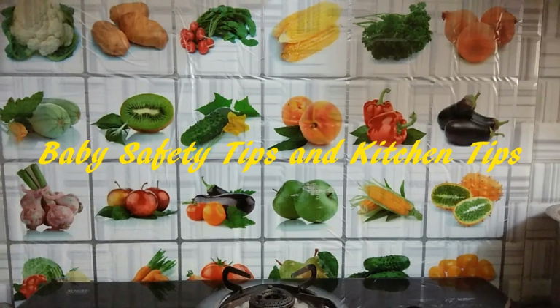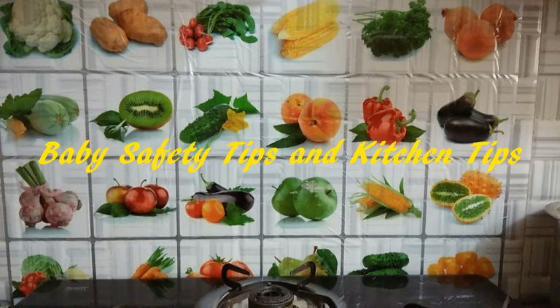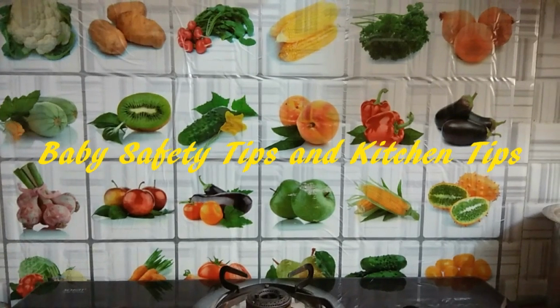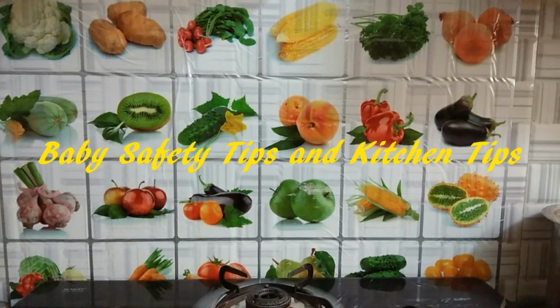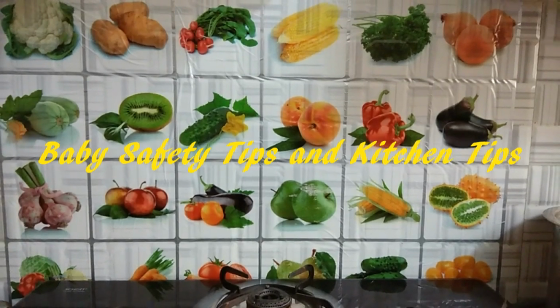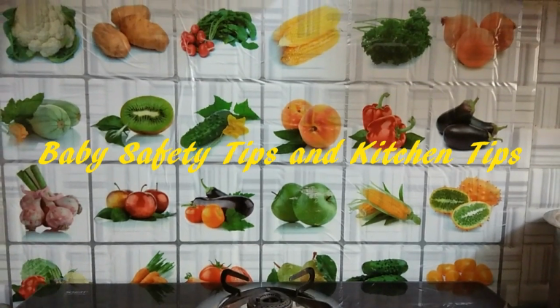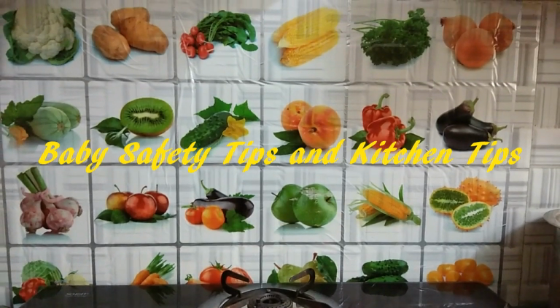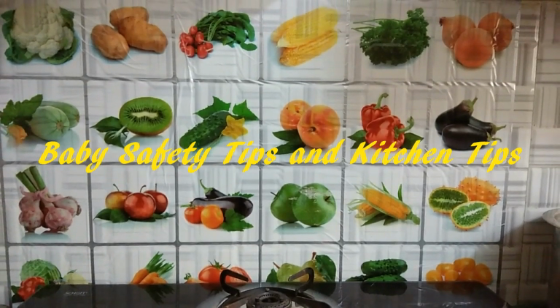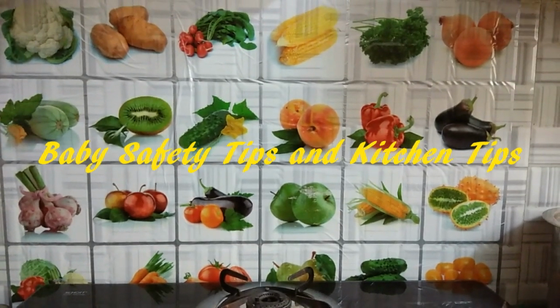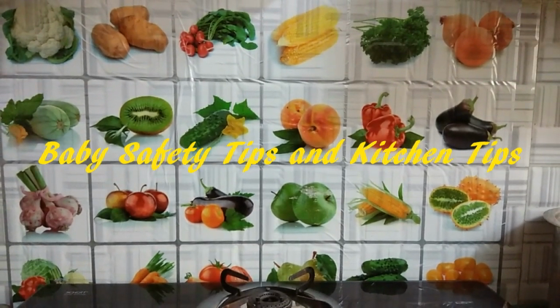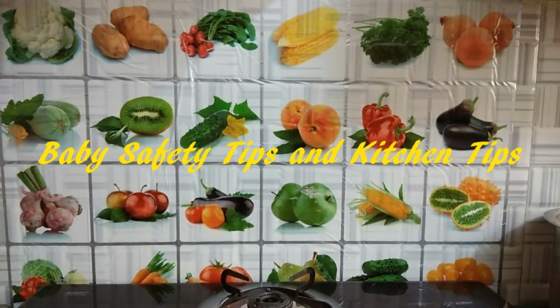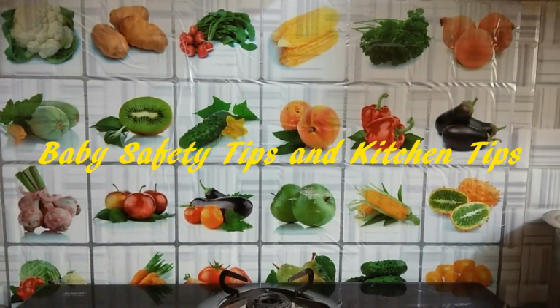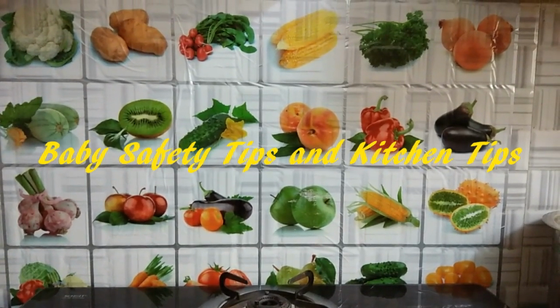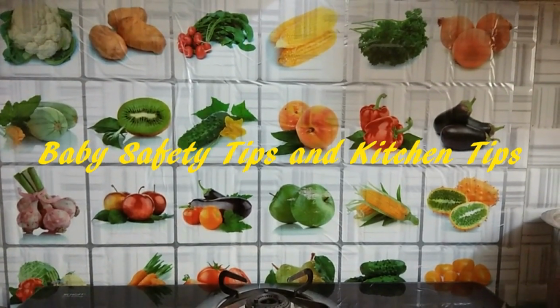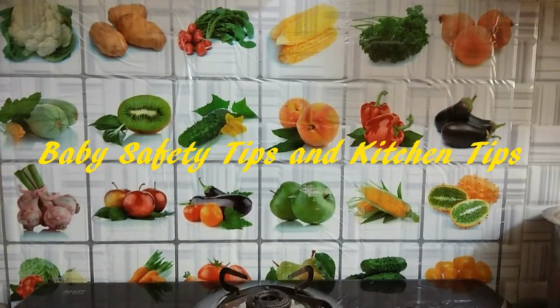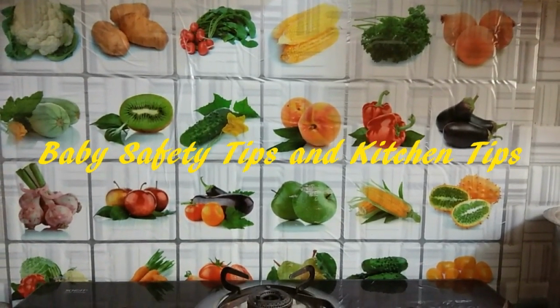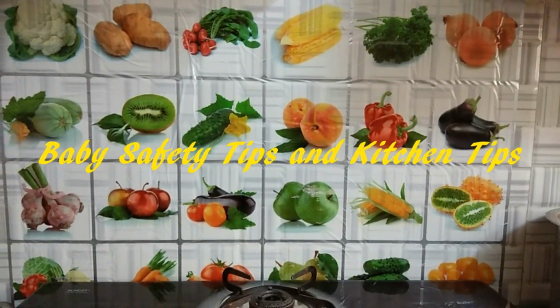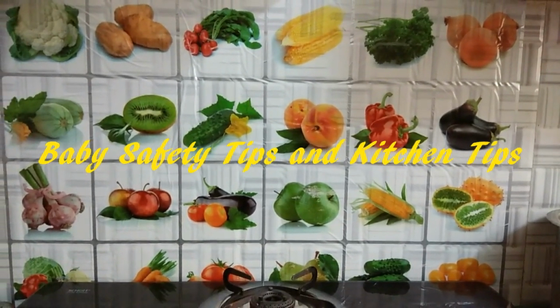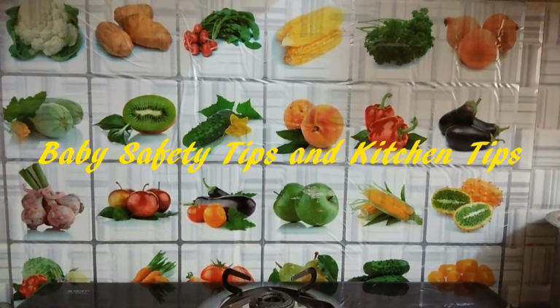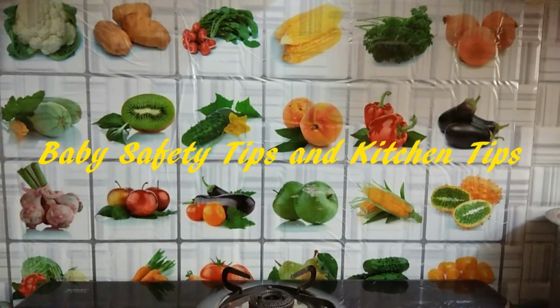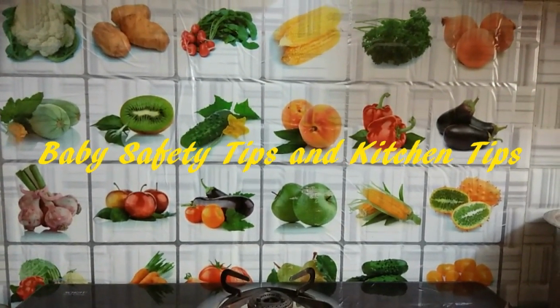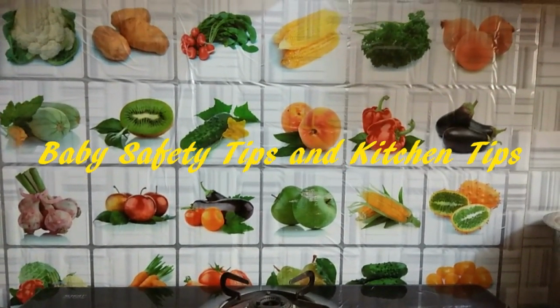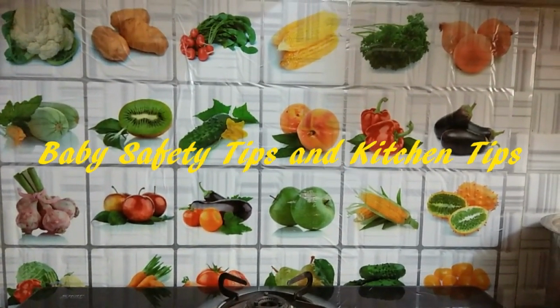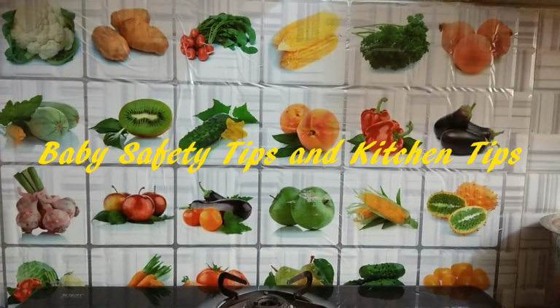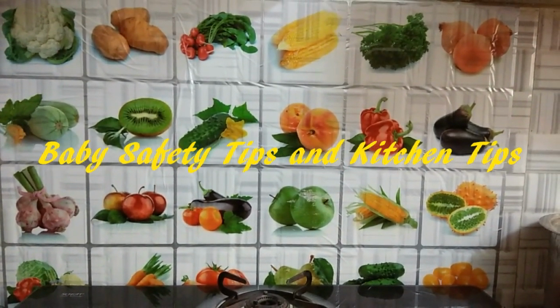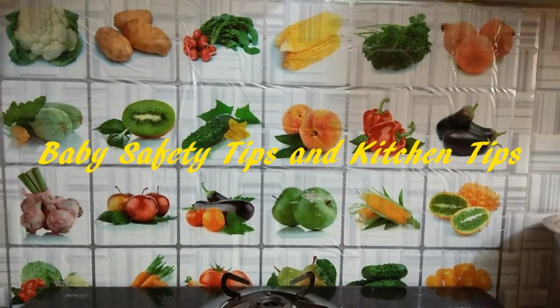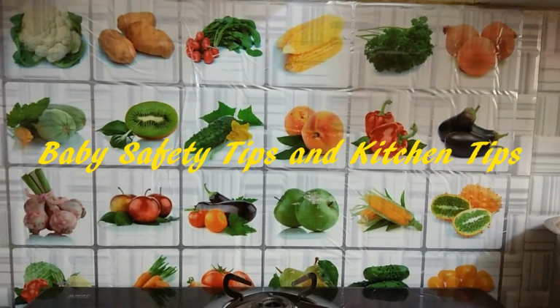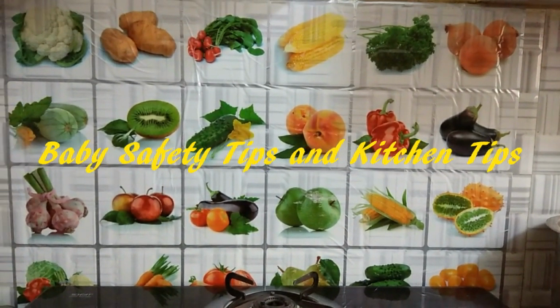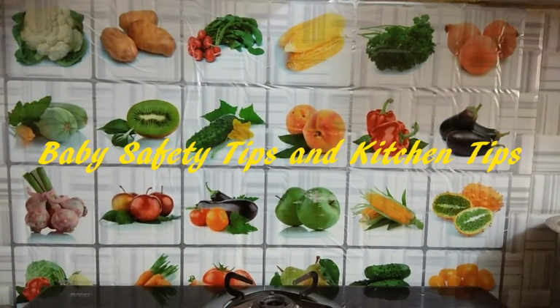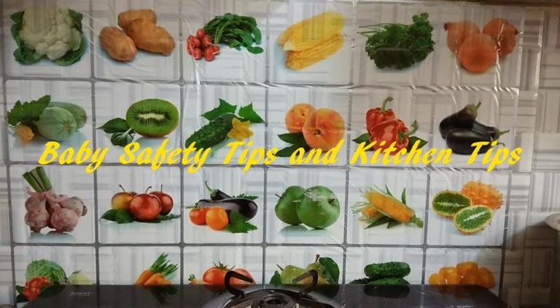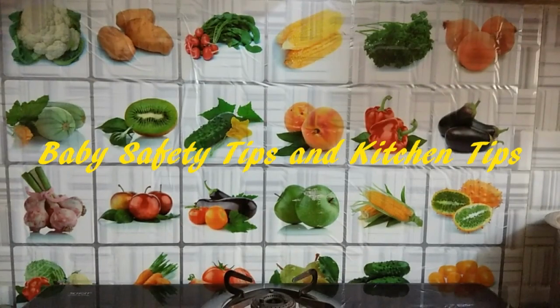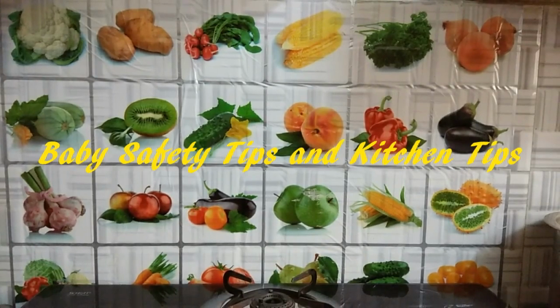Hi Friends! In this video, let's get into the general kitchen tips.